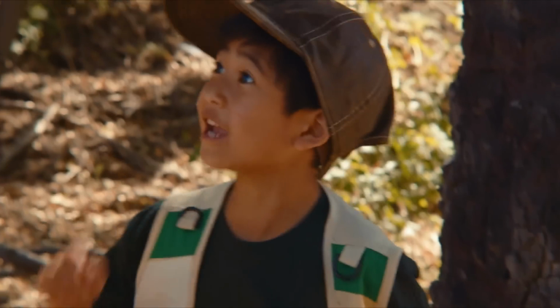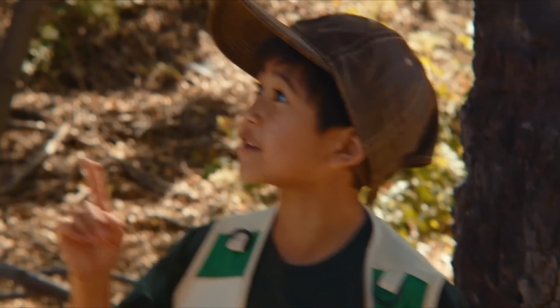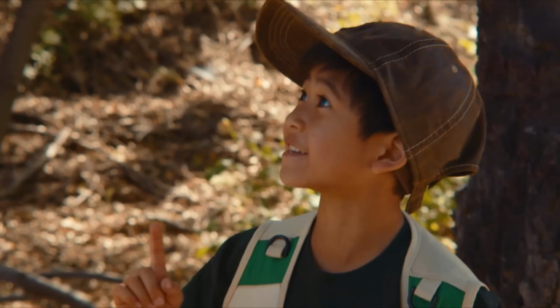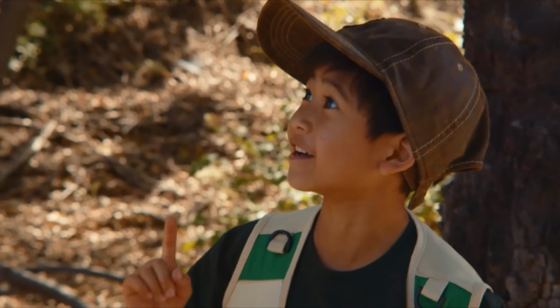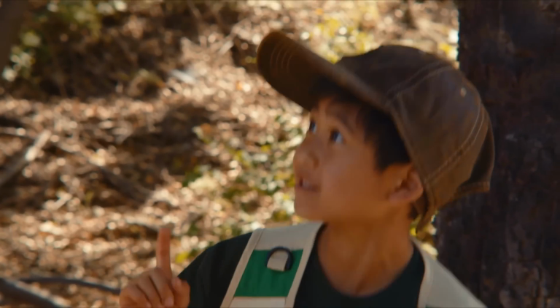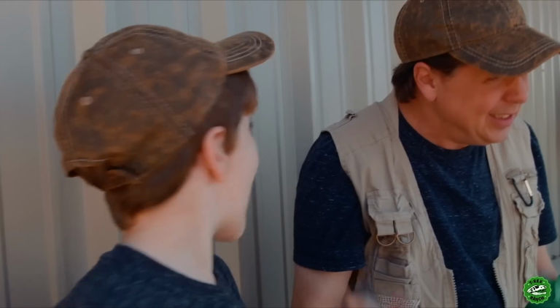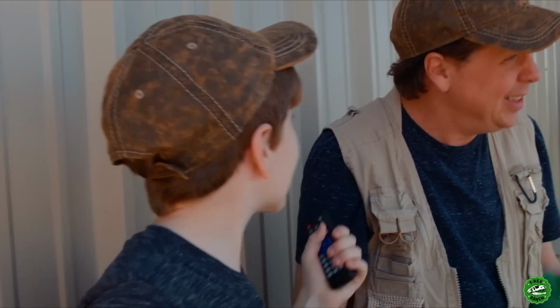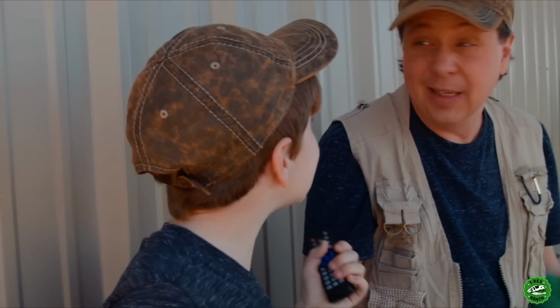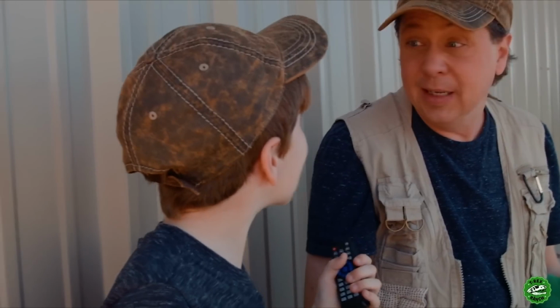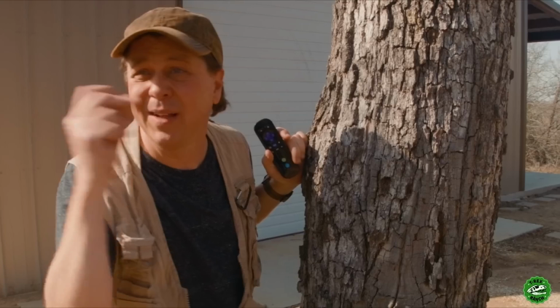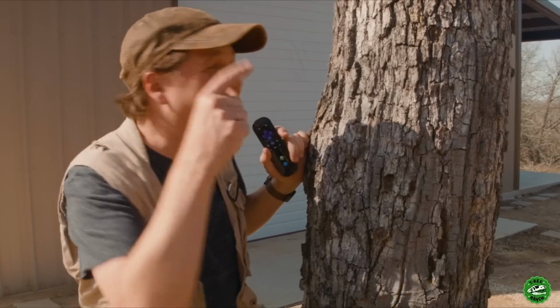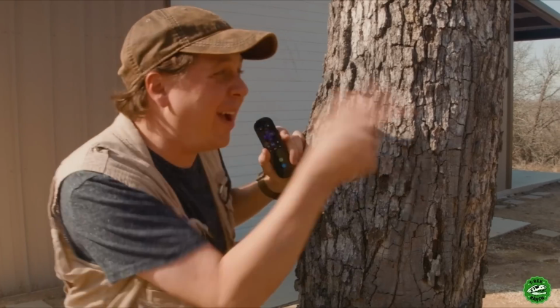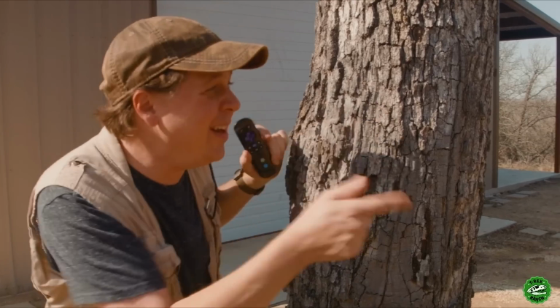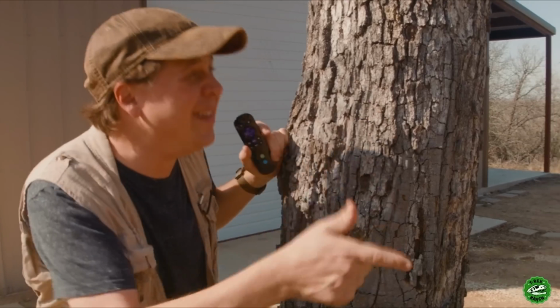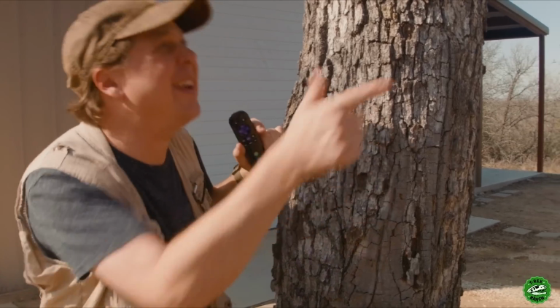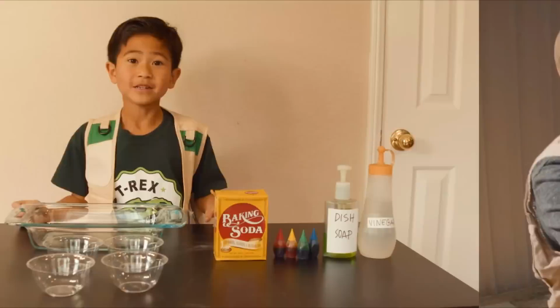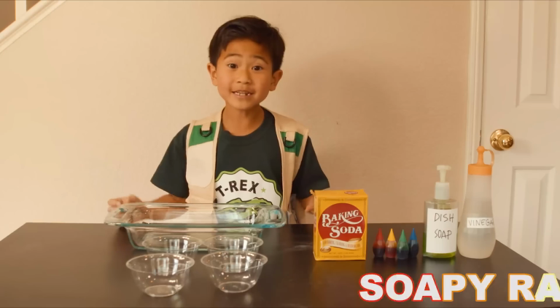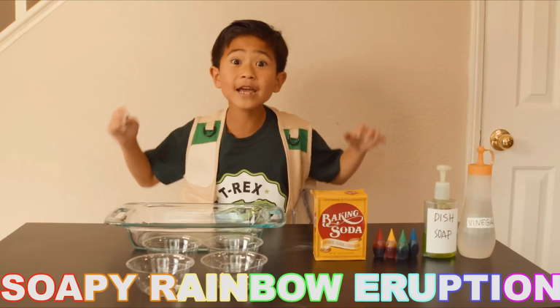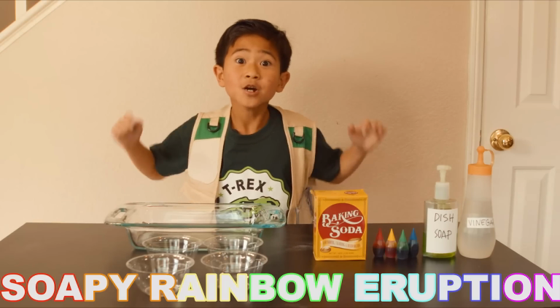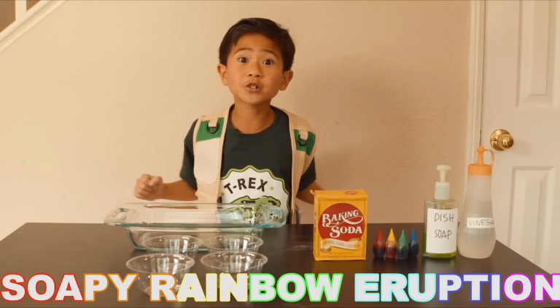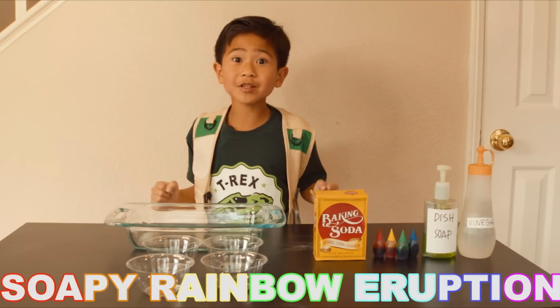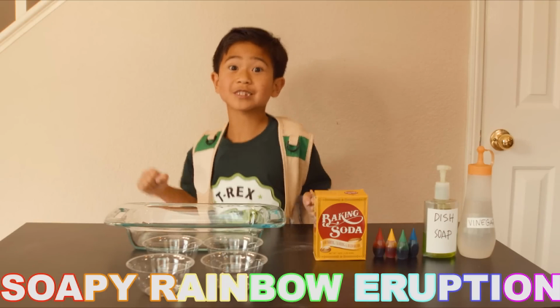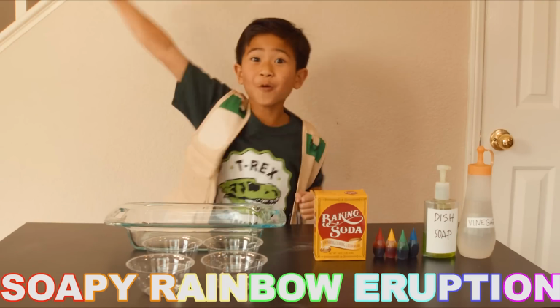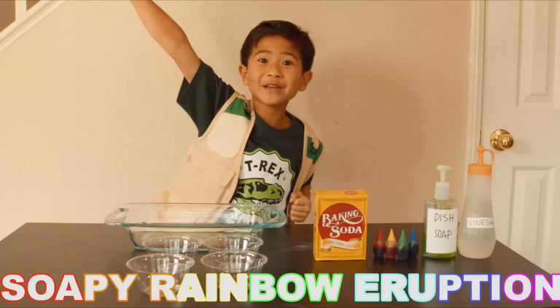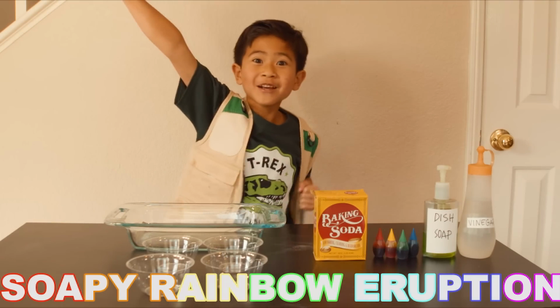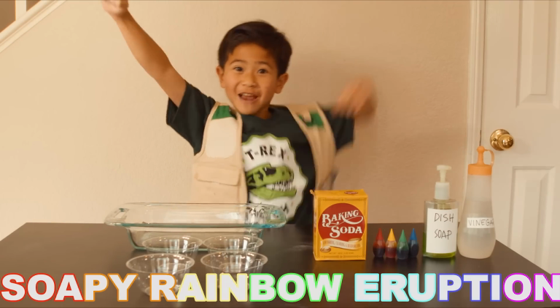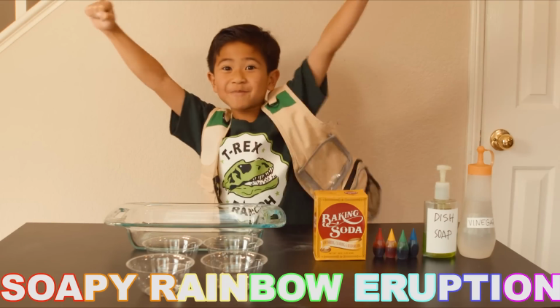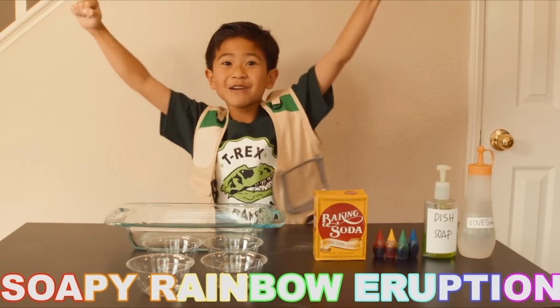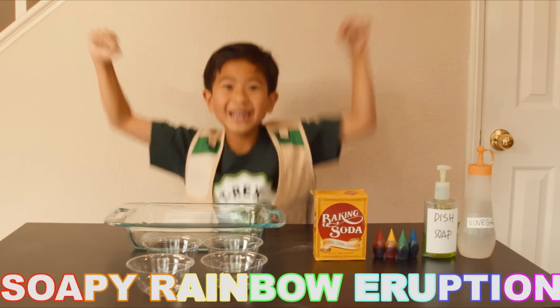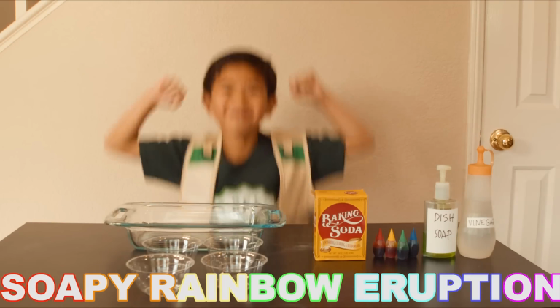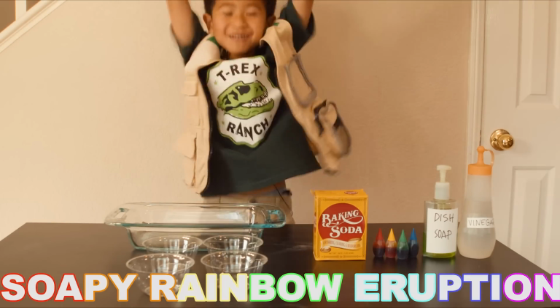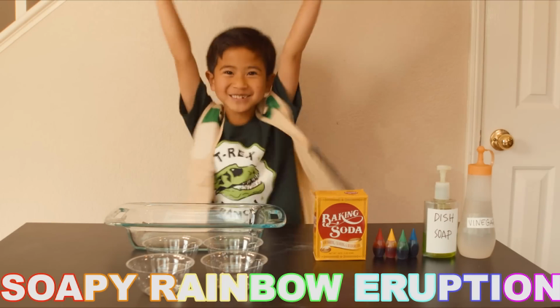I have an idea. I got an idea. I need an idea. Today we're doing the Soapy Rainbow Eruption!